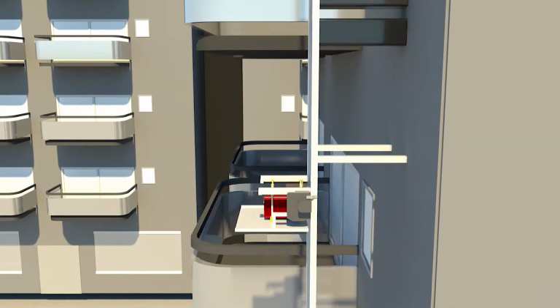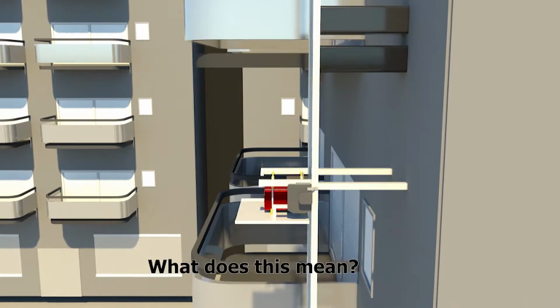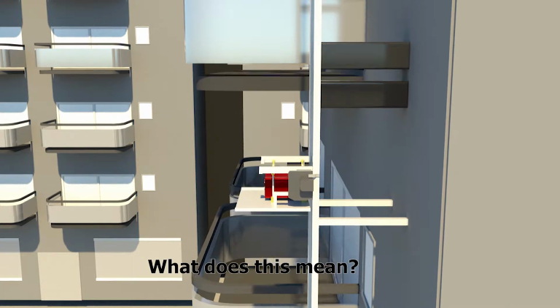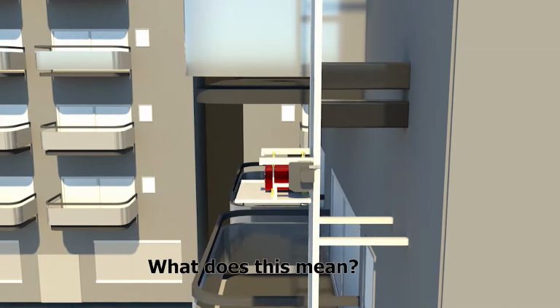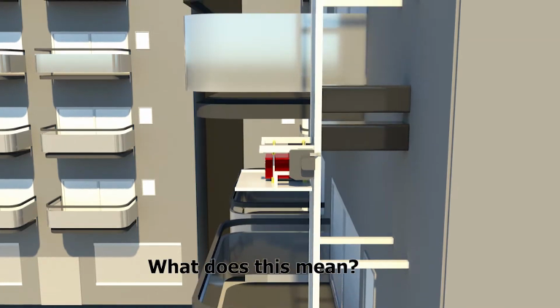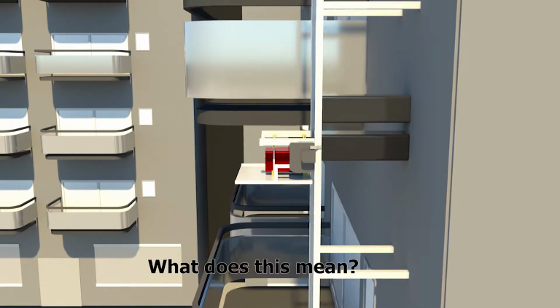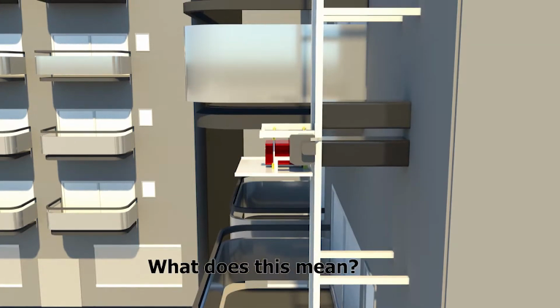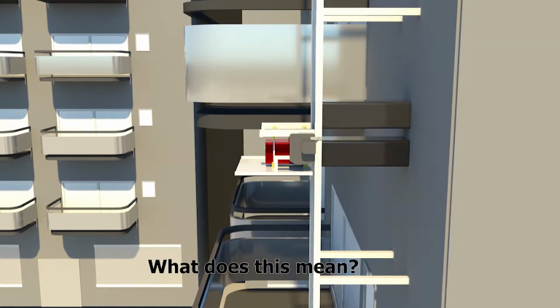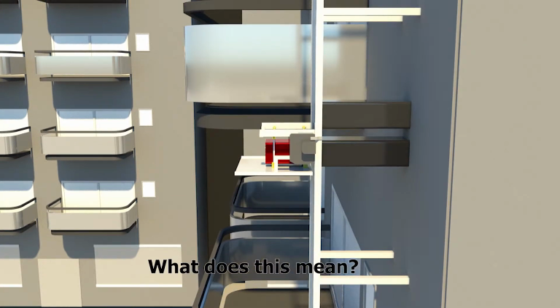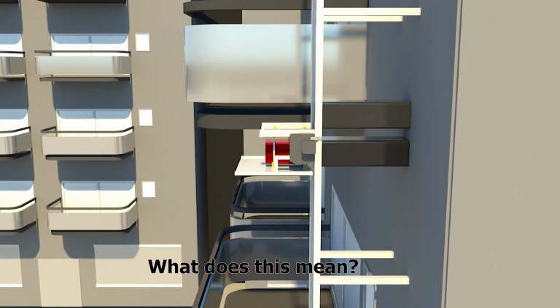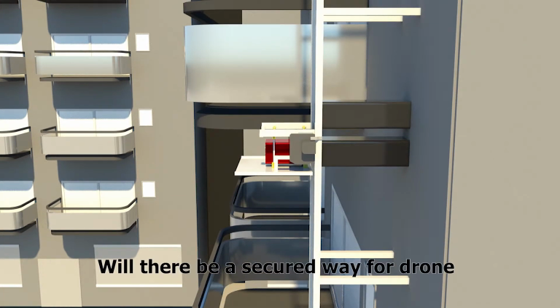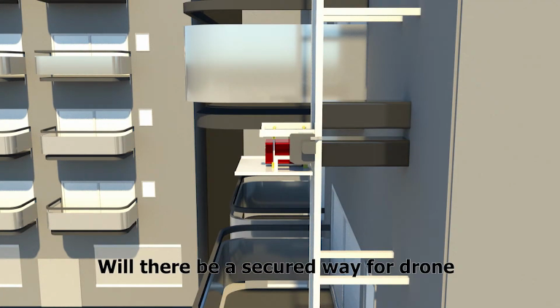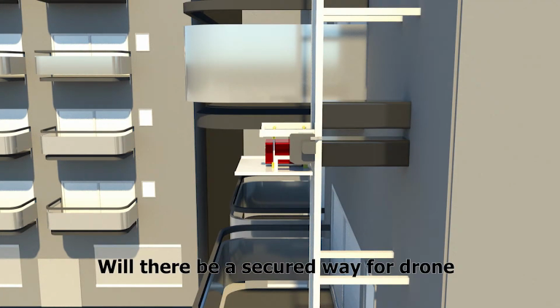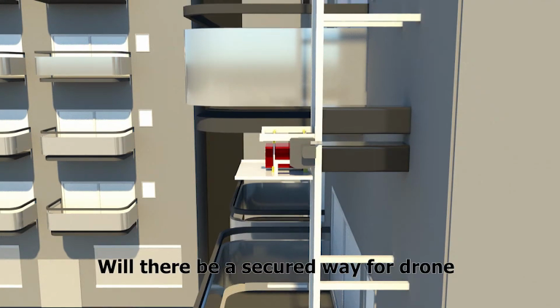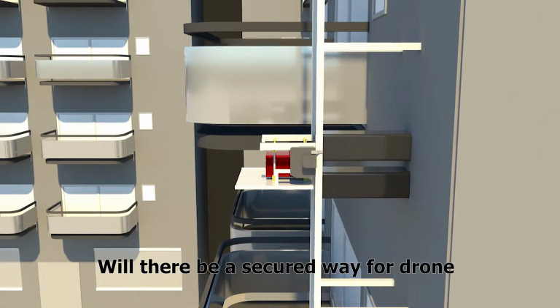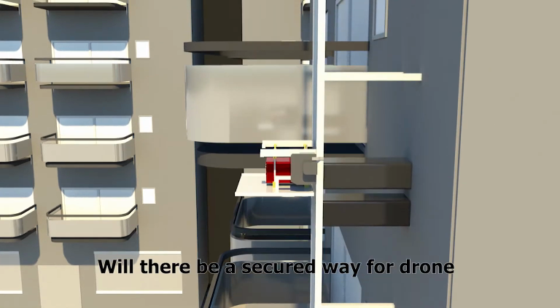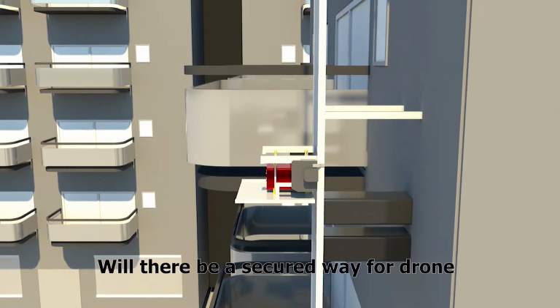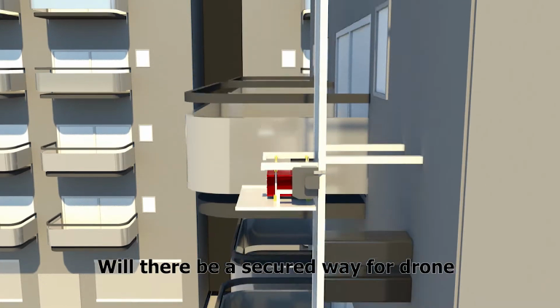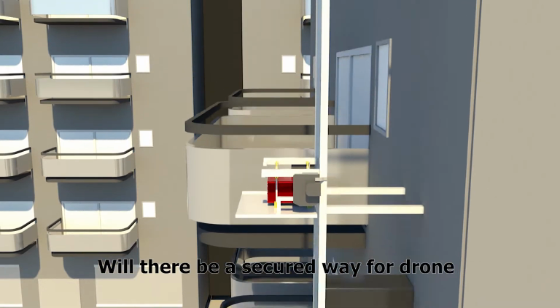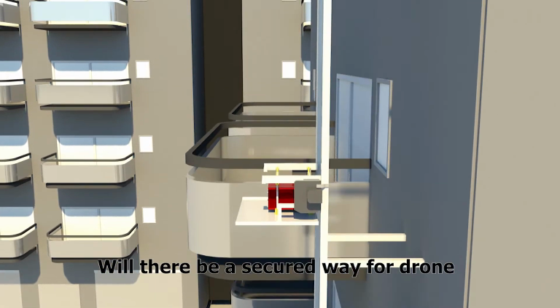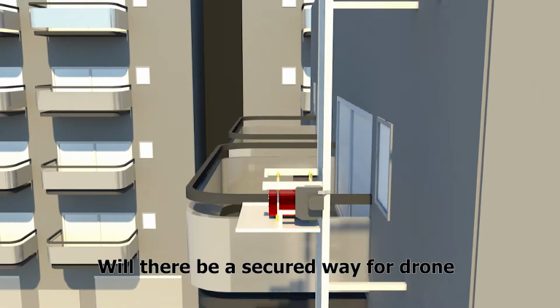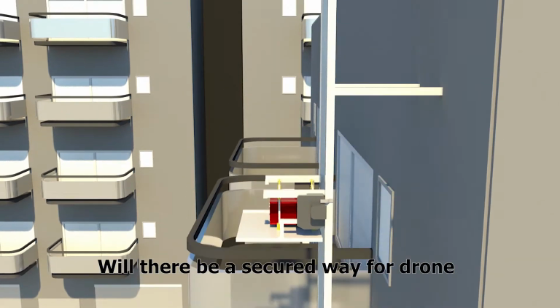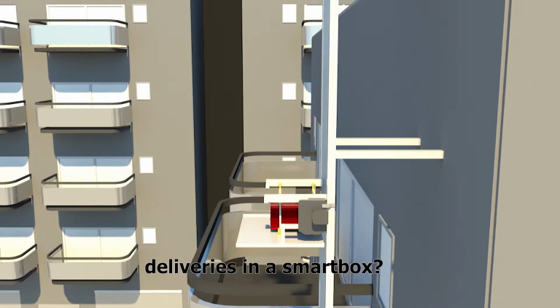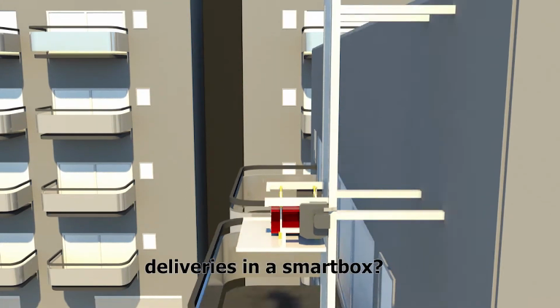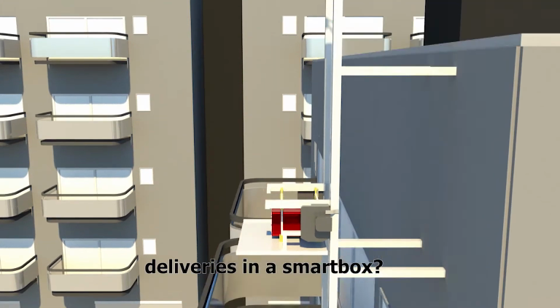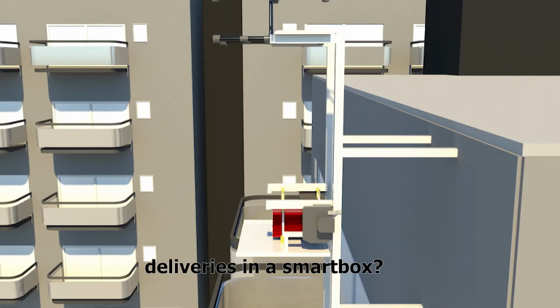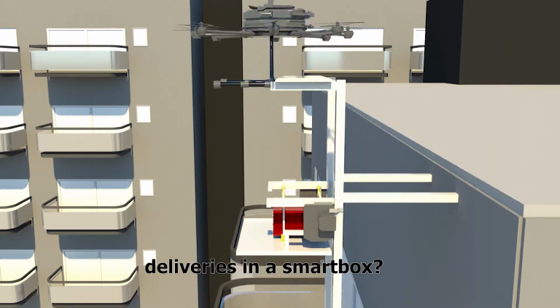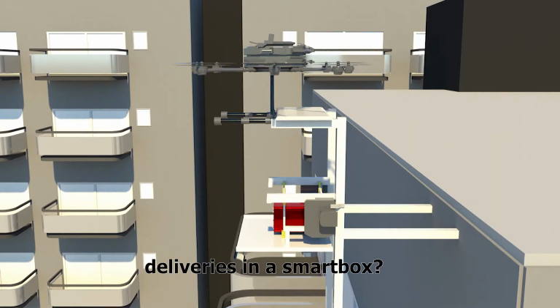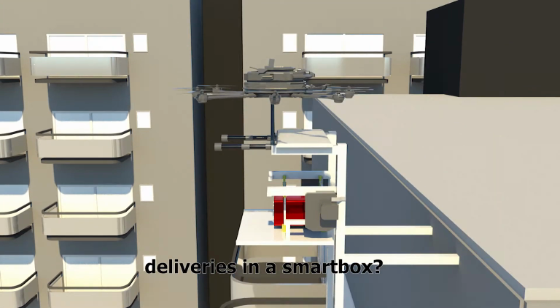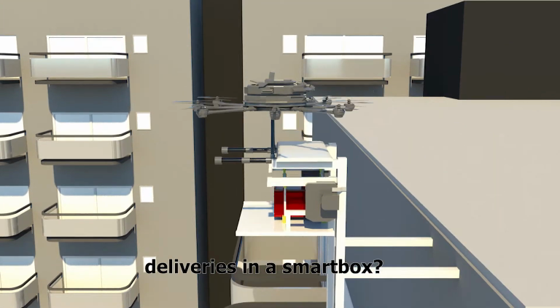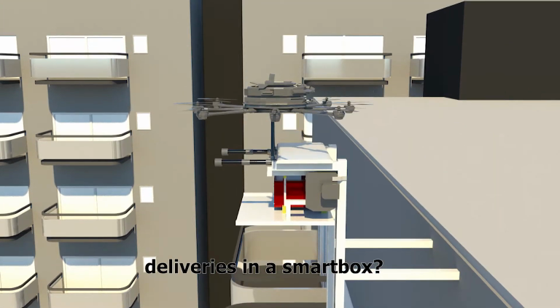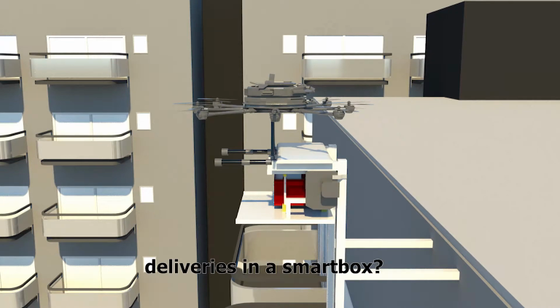What does this mean? Will there be a secured way for drone deliveries in a smart box?